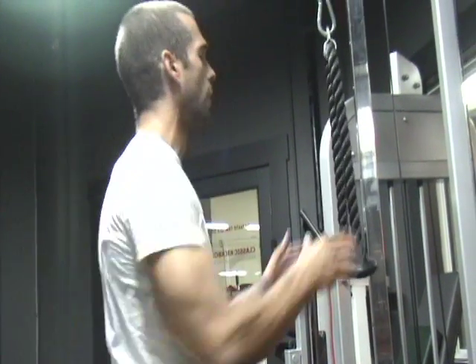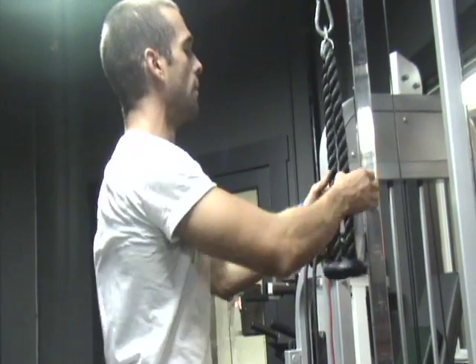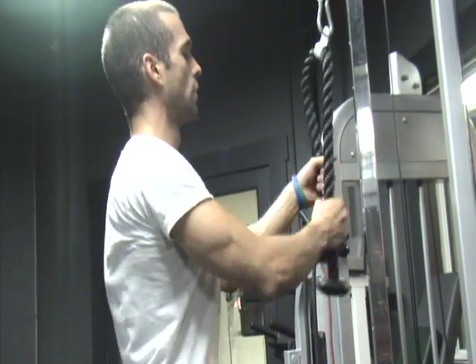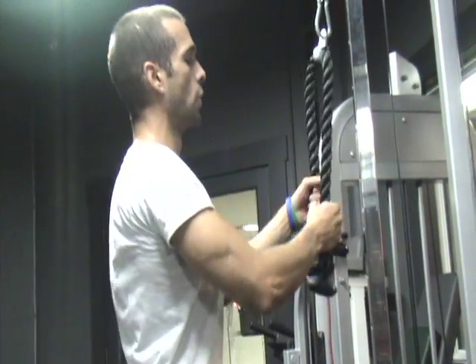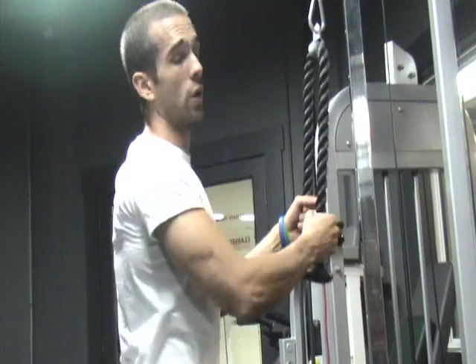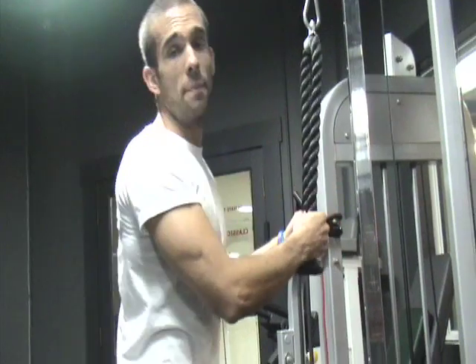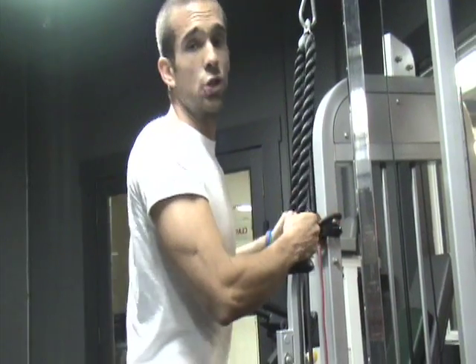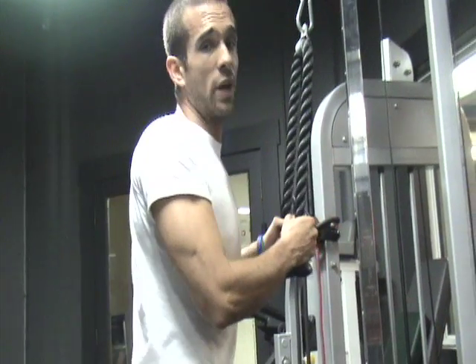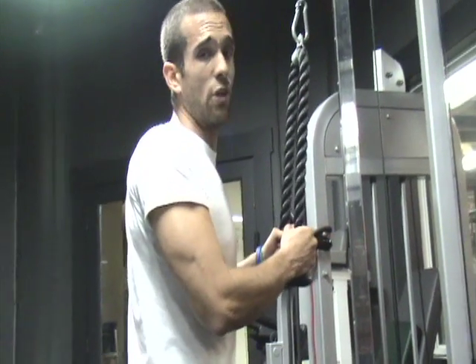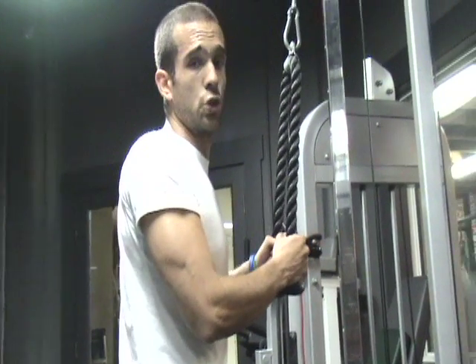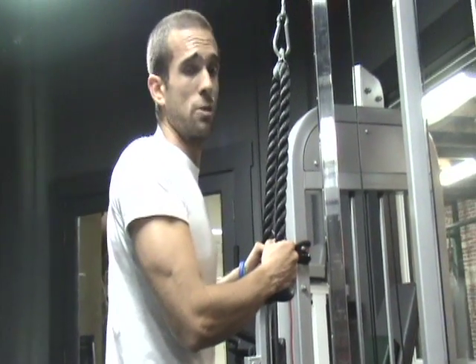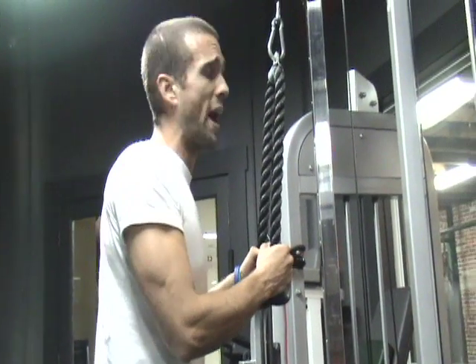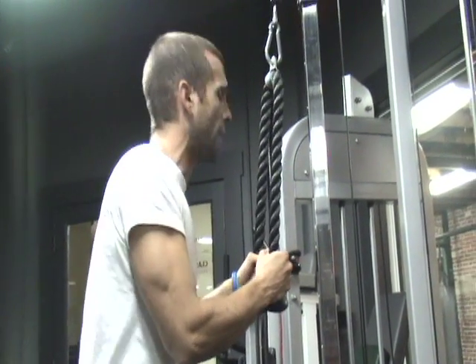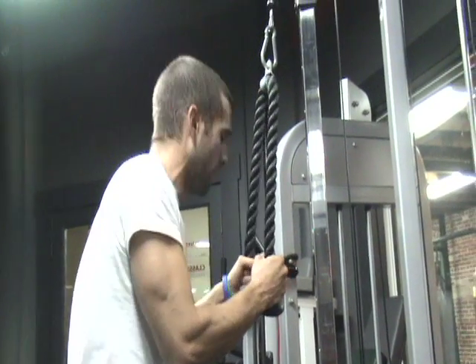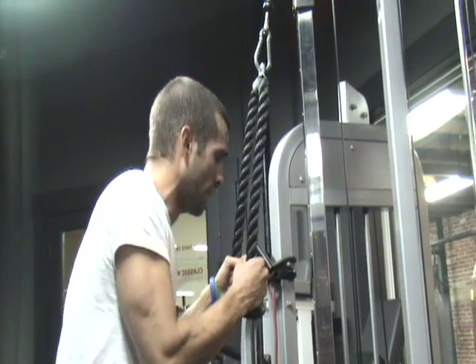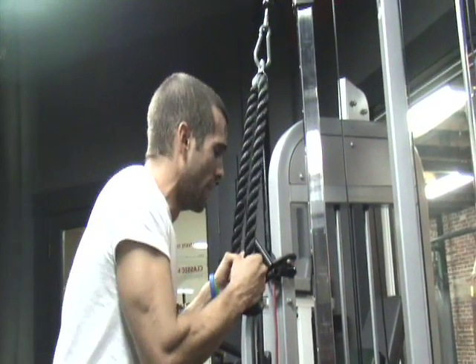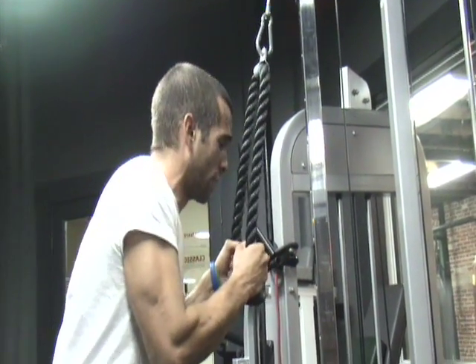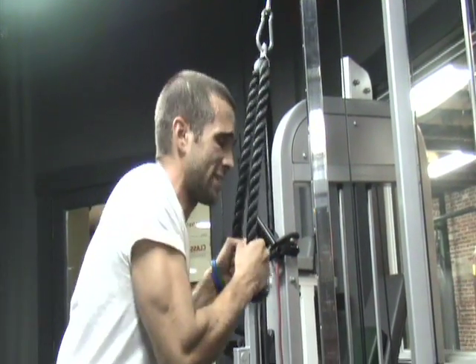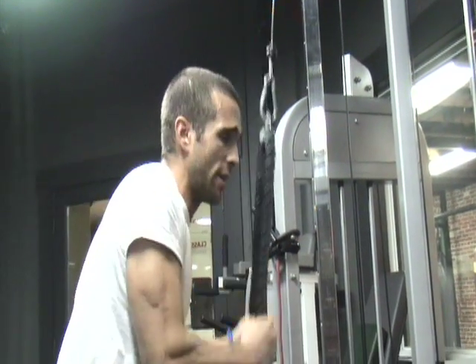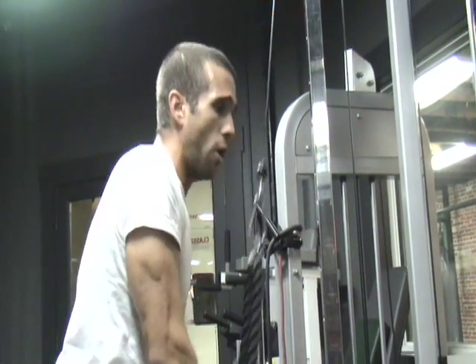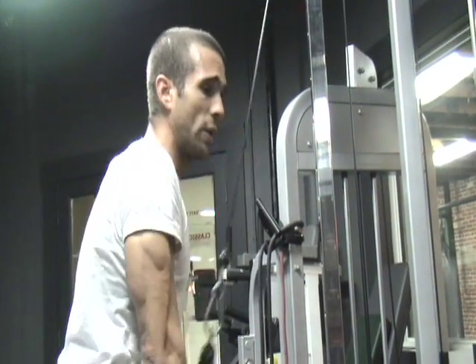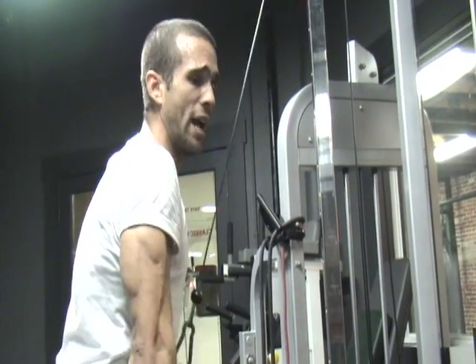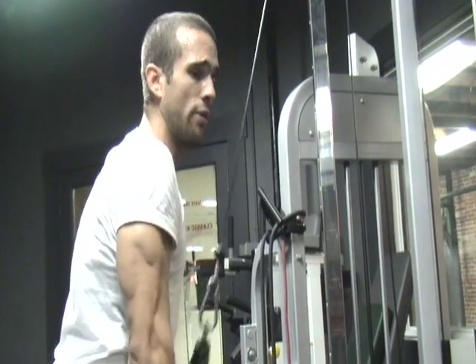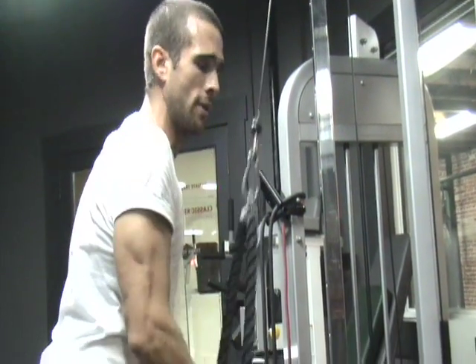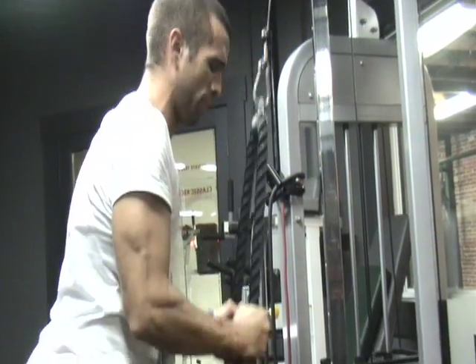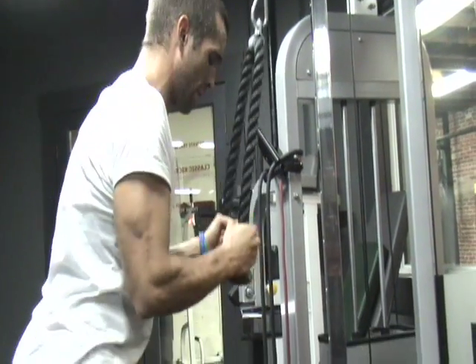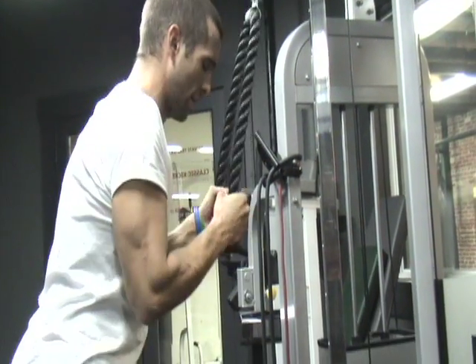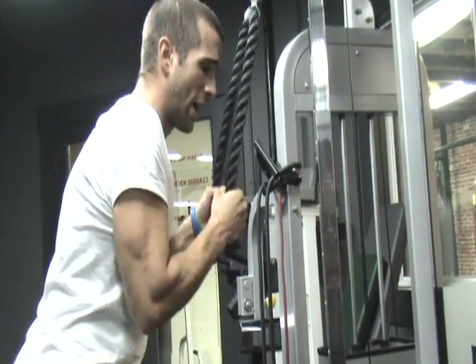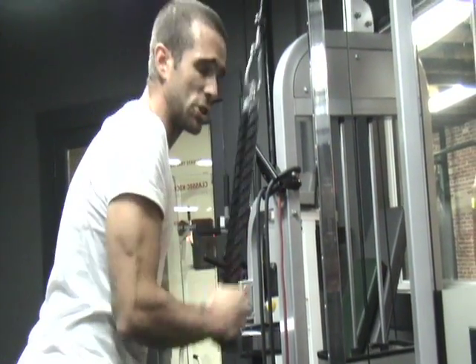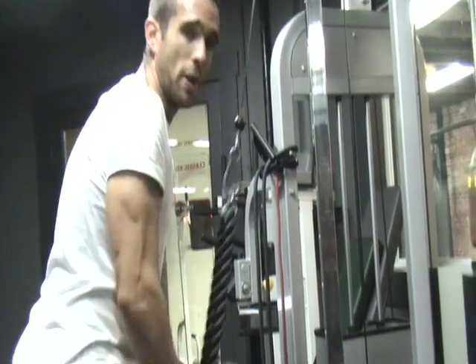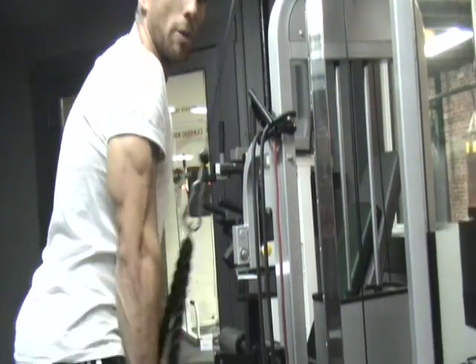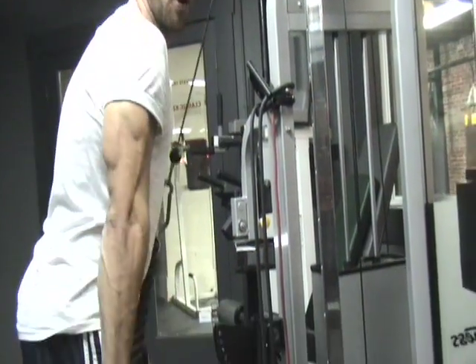So we're going to make sure we have our shoulders back. You're going to extend all the way down and spread them apart.